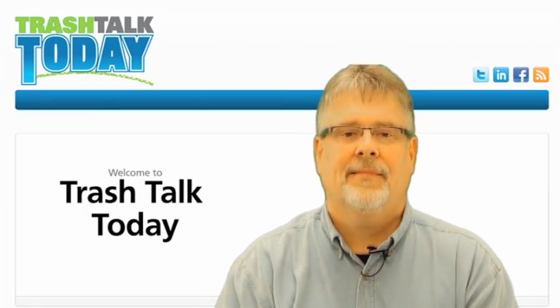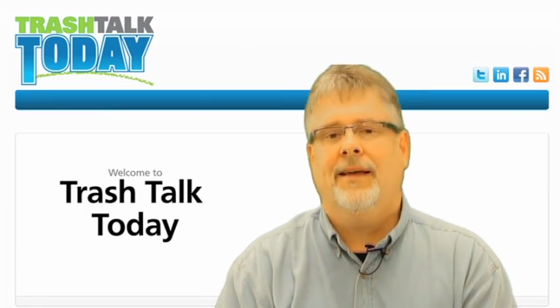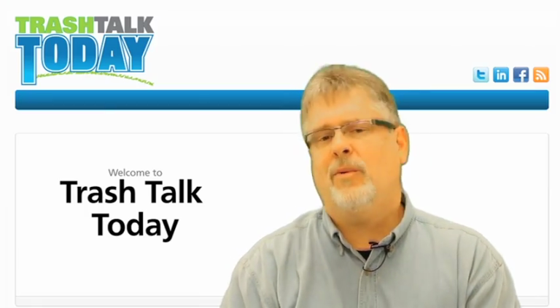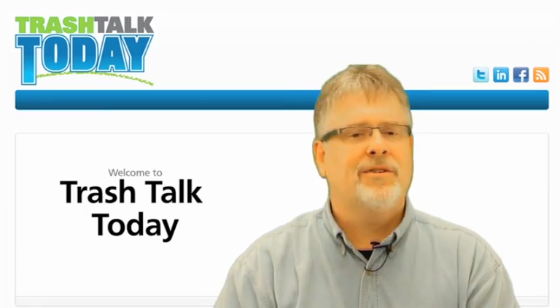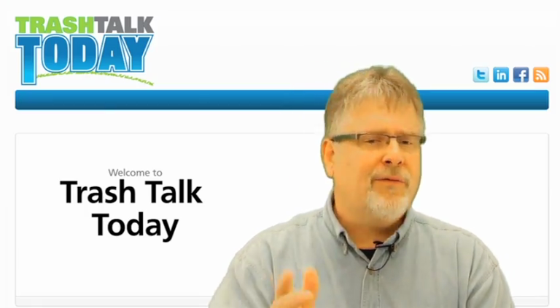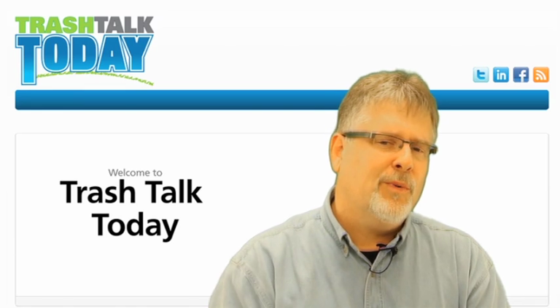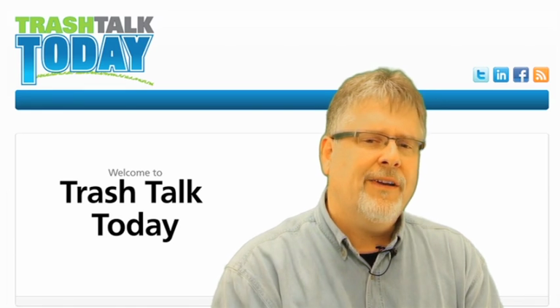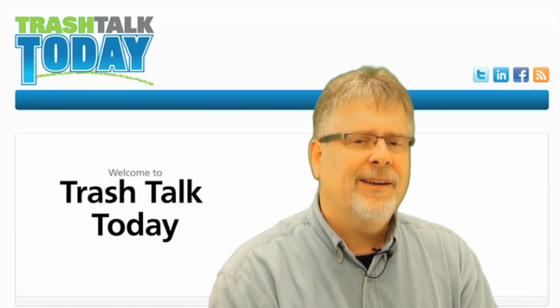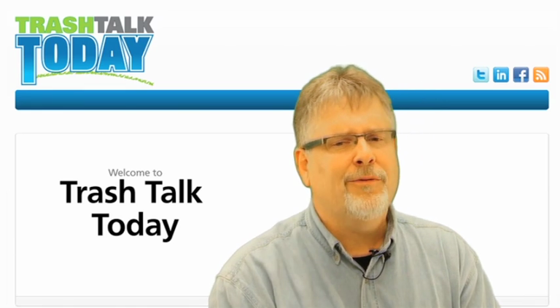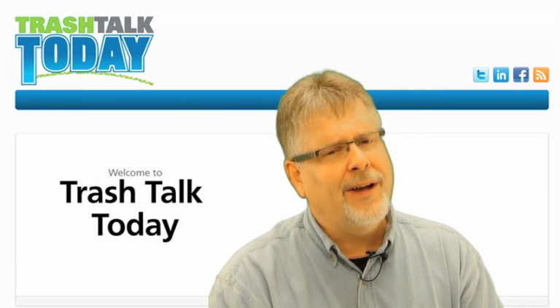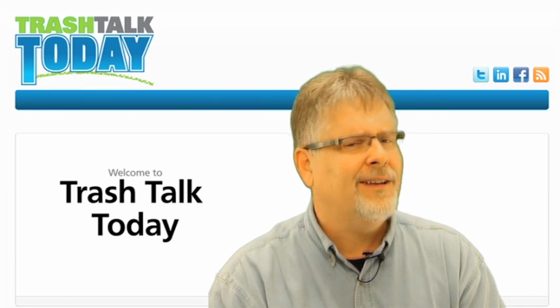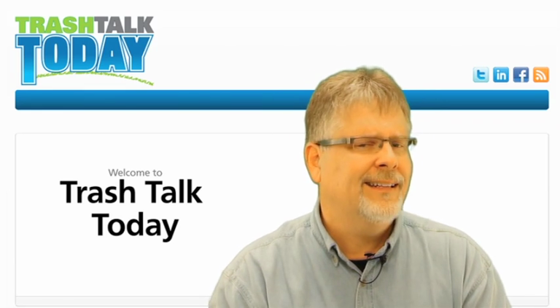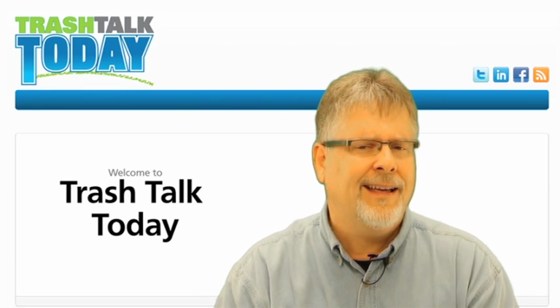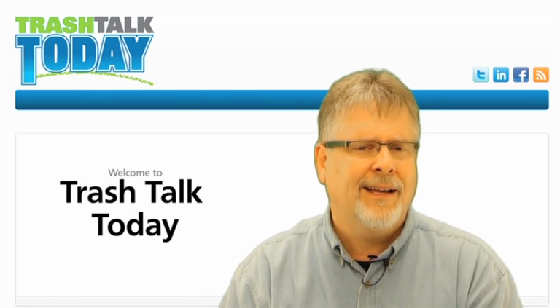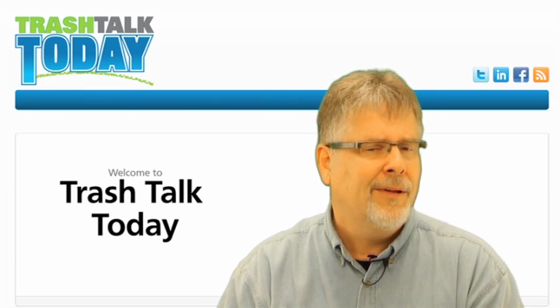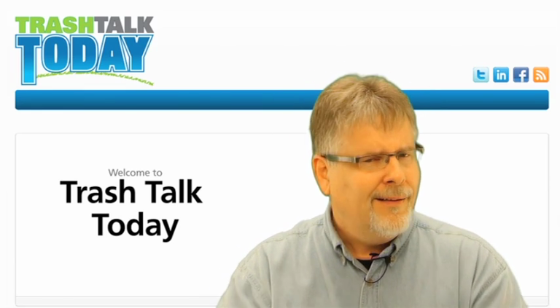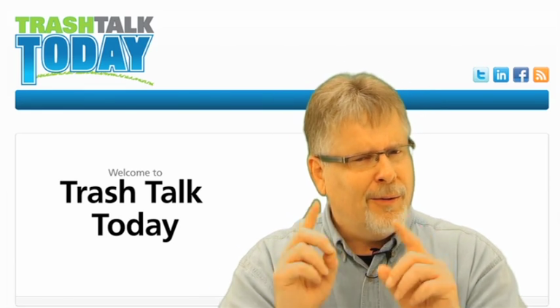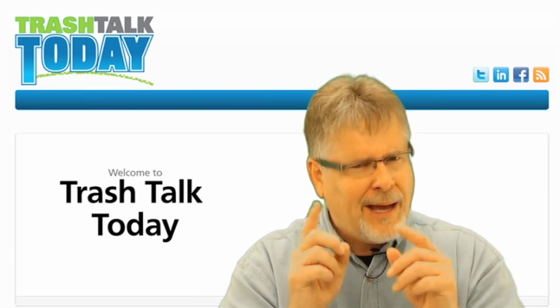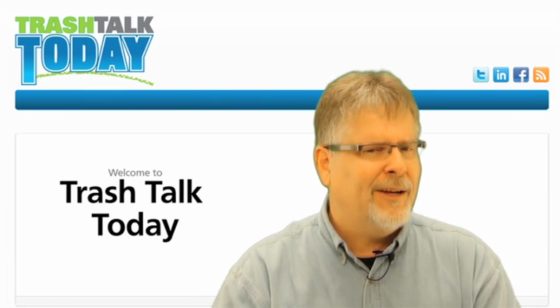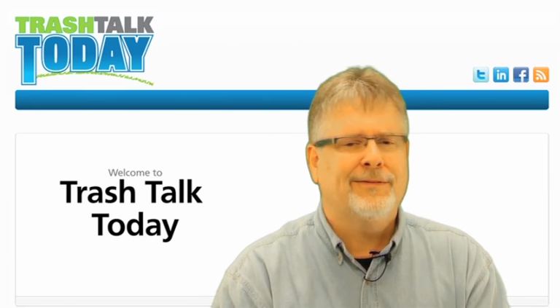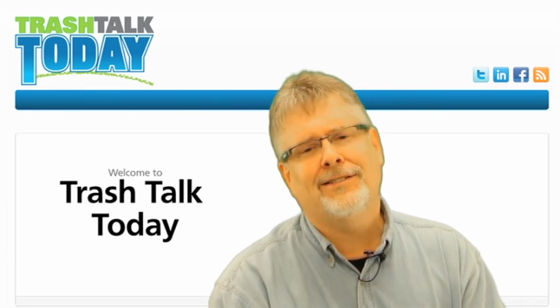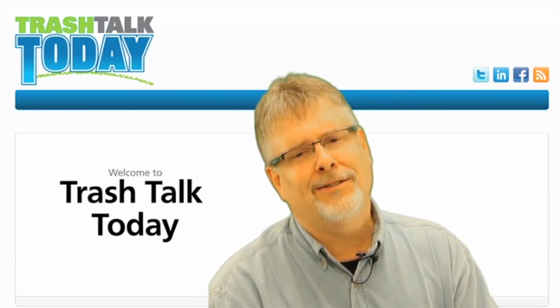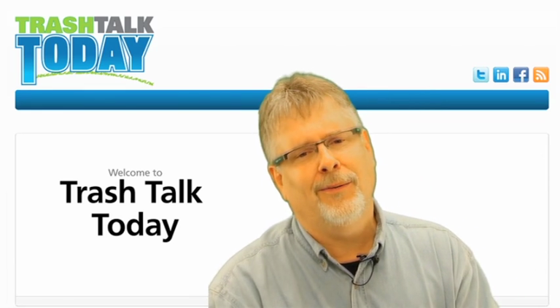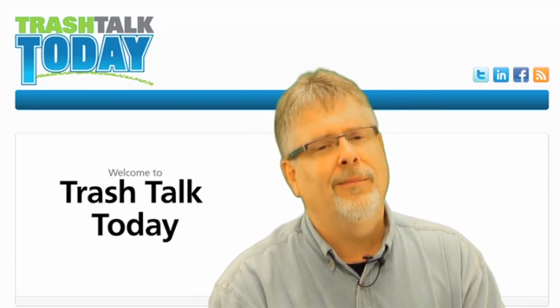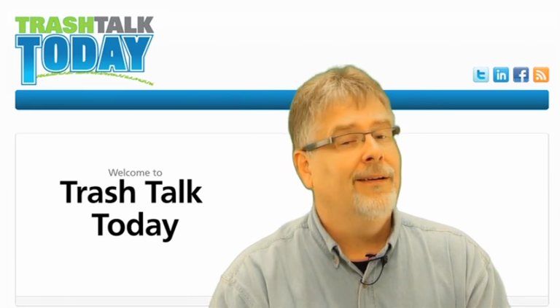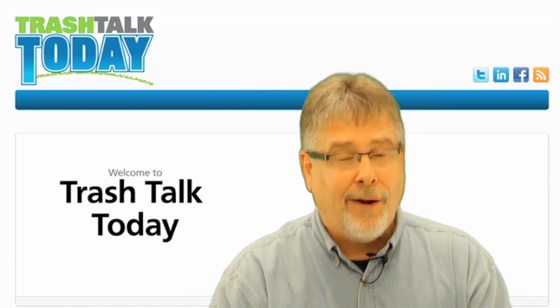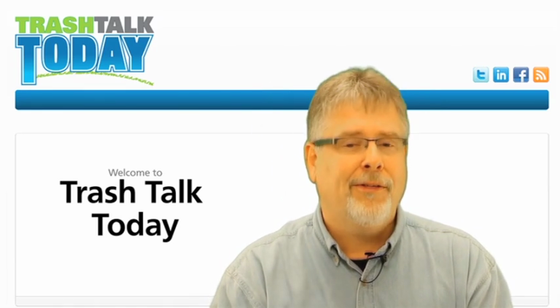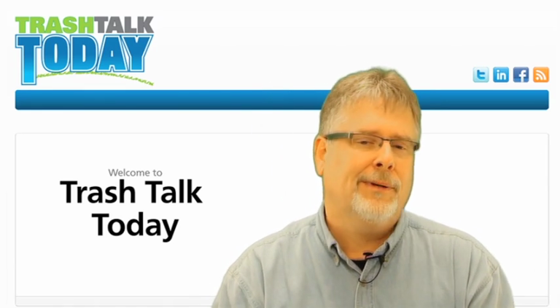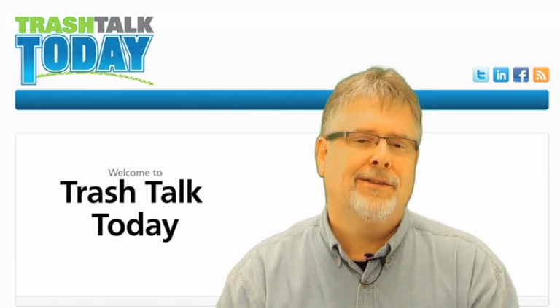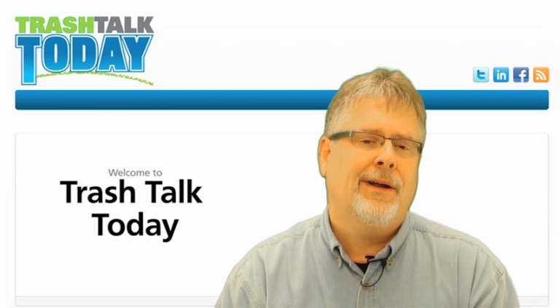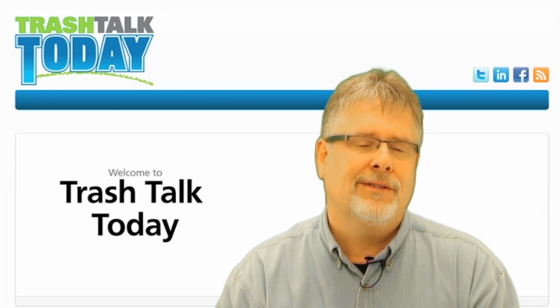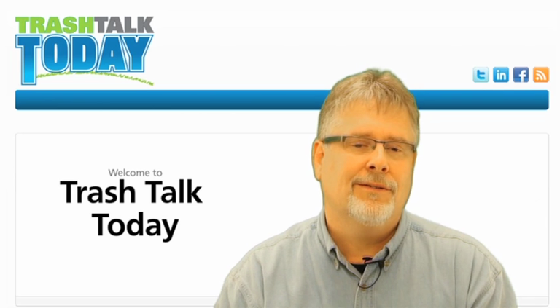Hey Swampers, Jeffrey Swerdfeger here from Trashtalktoday.com, the most comprehensive destination on the web for all things related to the refuse industry.